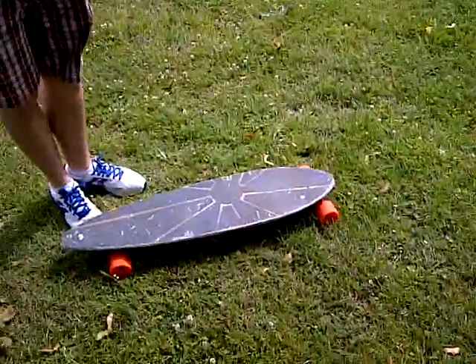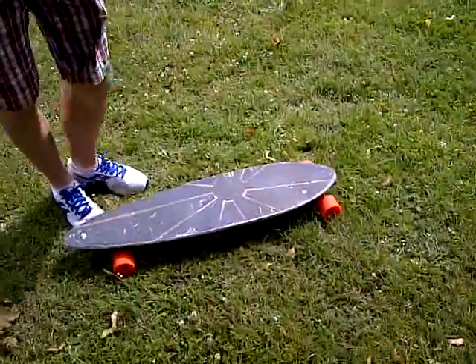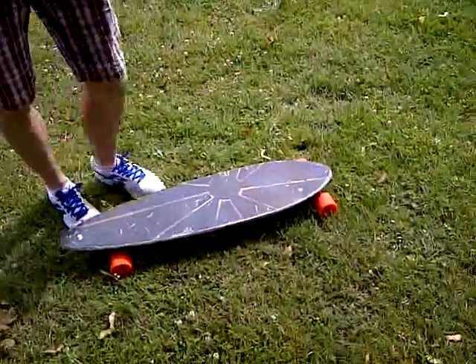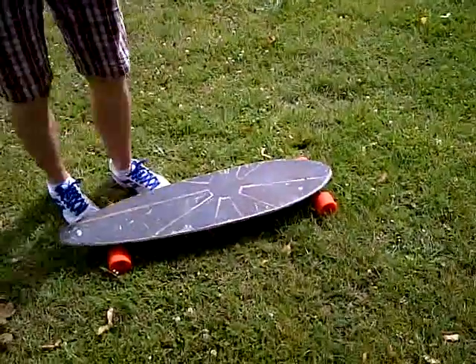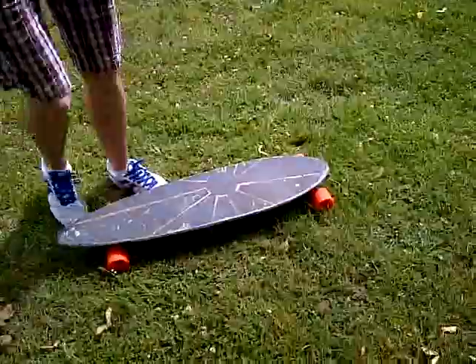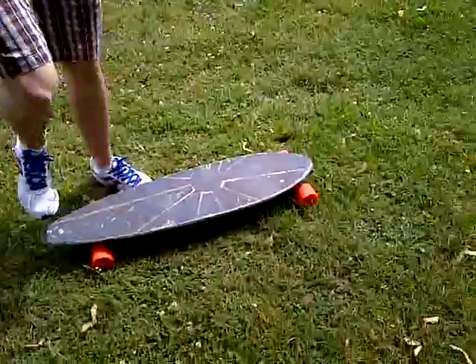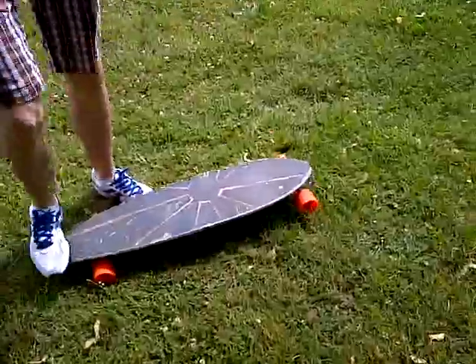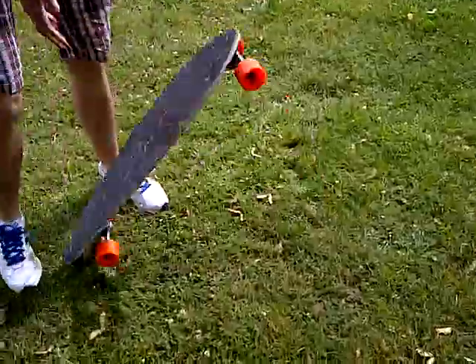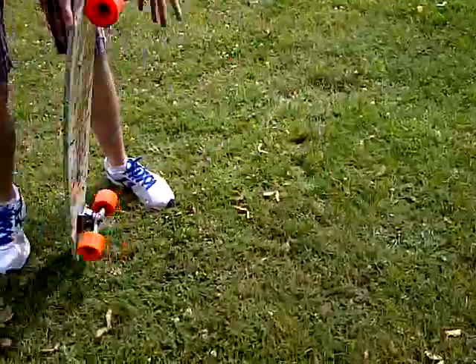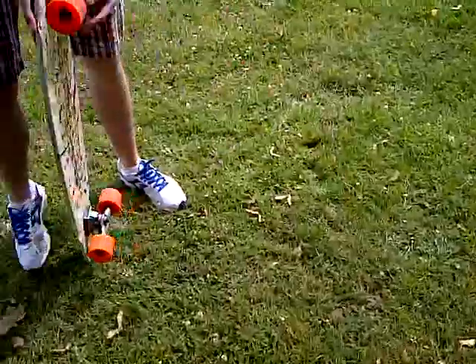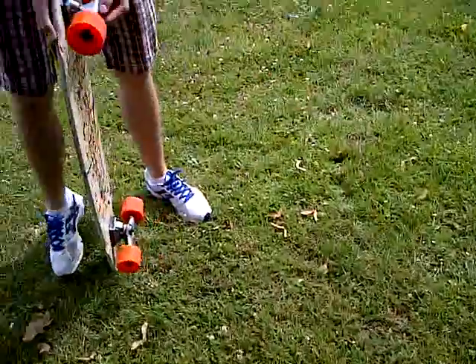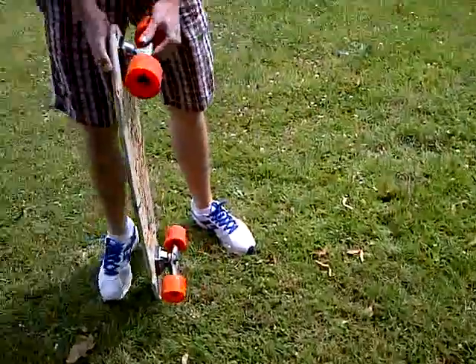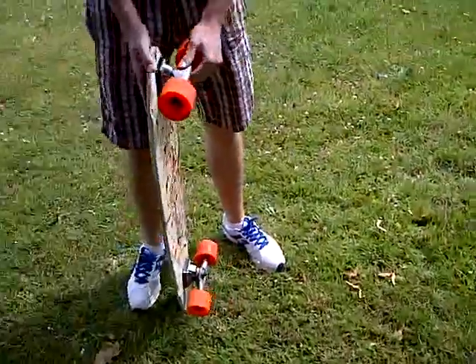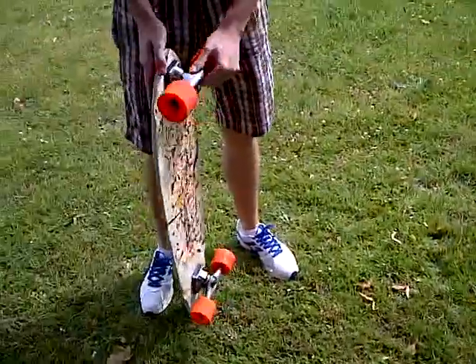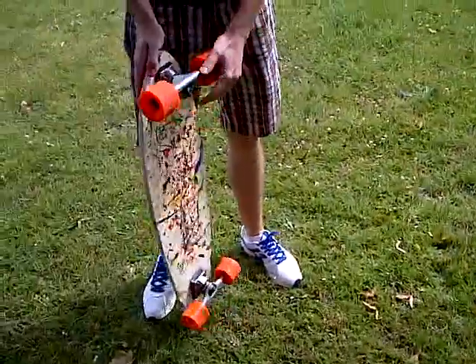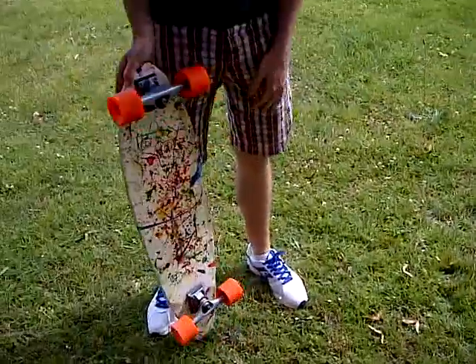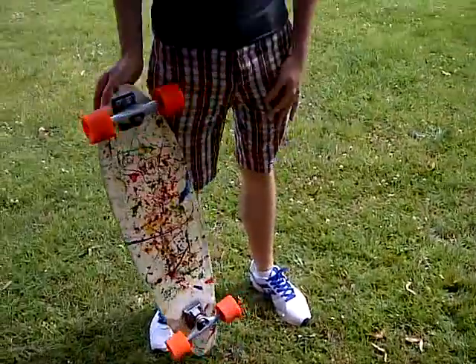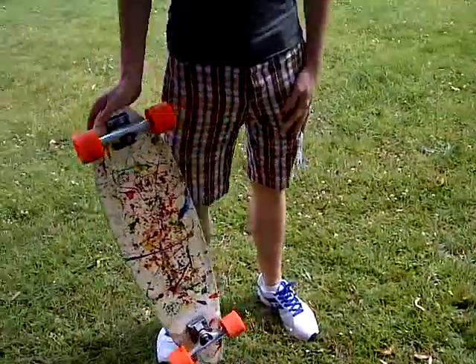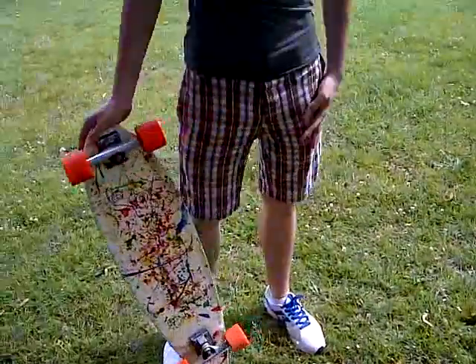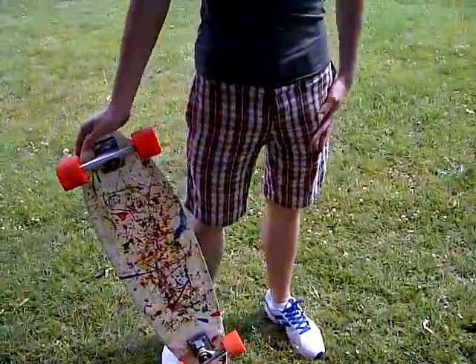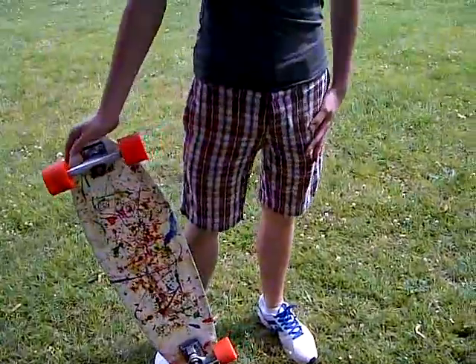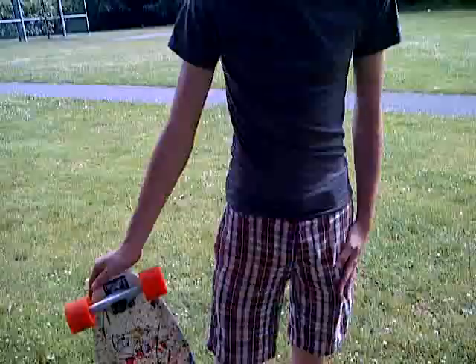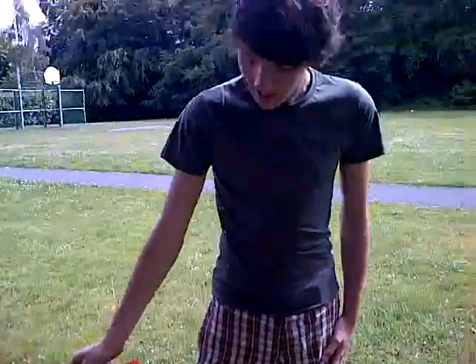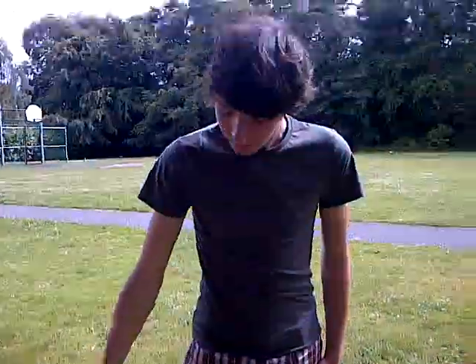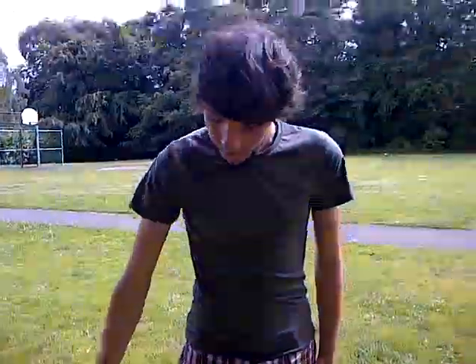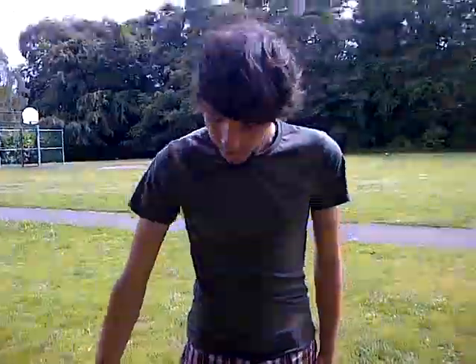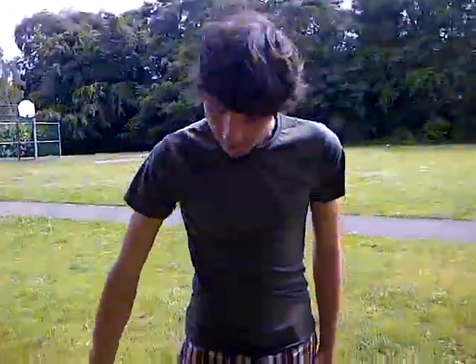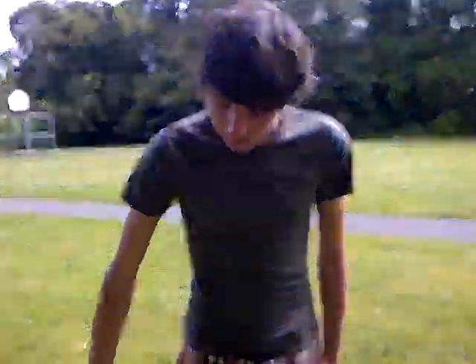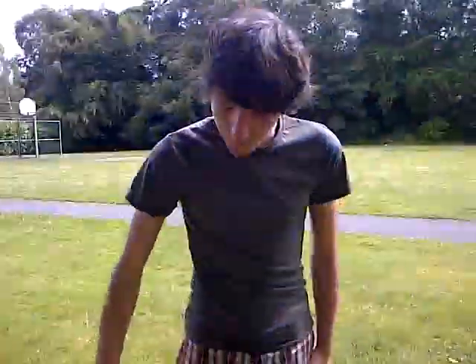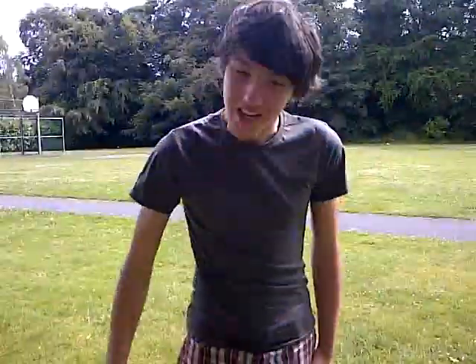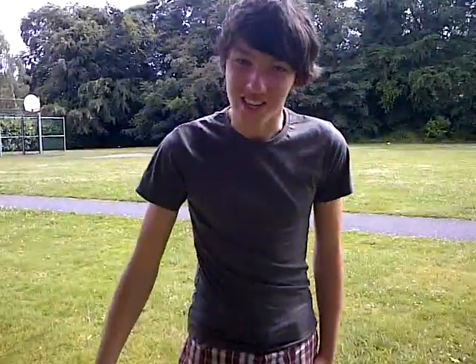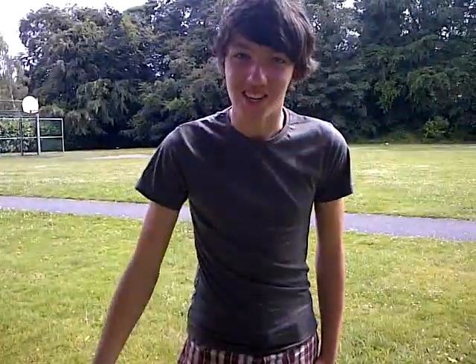I'd say it's a quality first board if you're buying a first board. Really good.